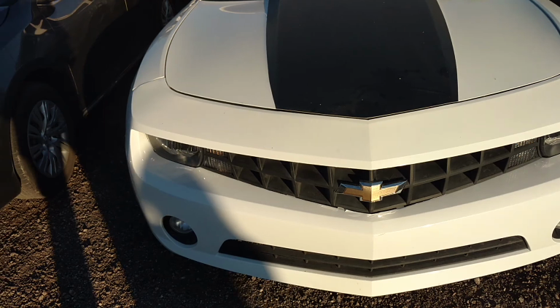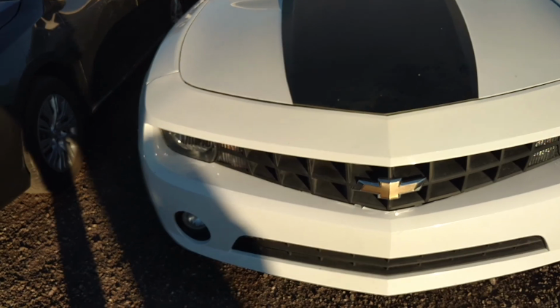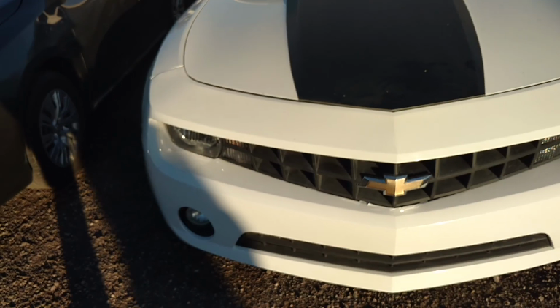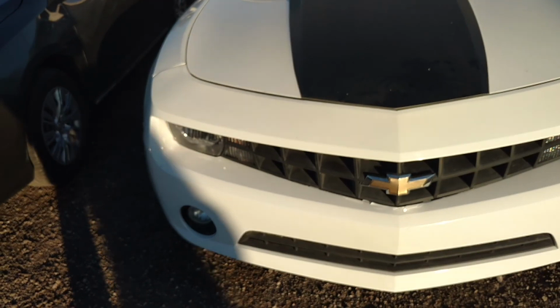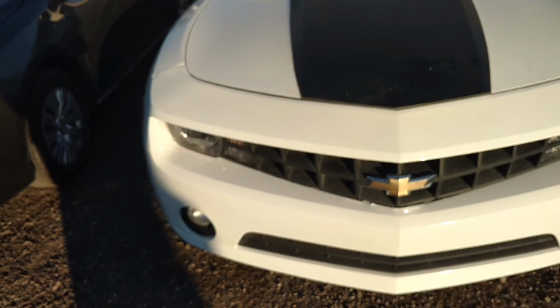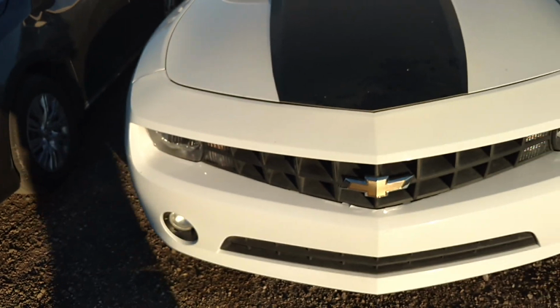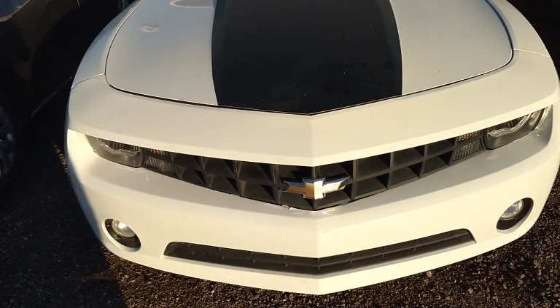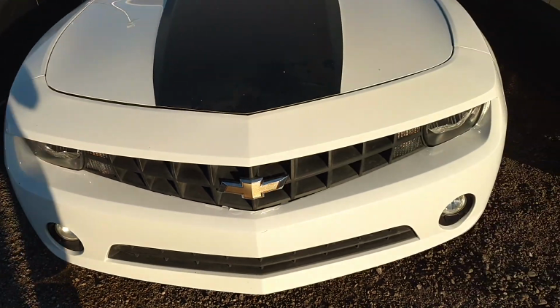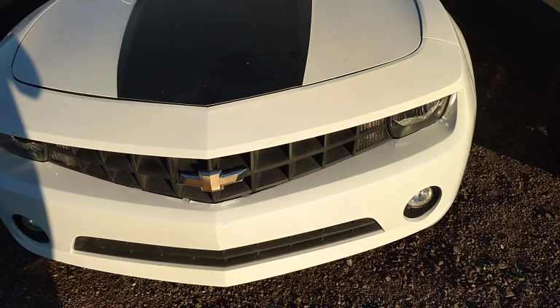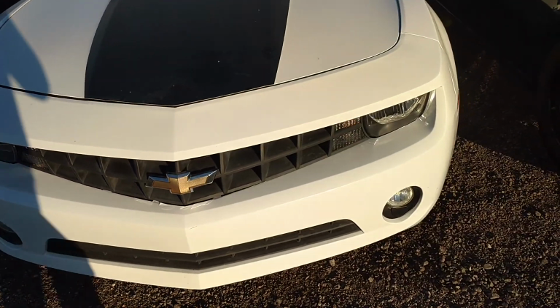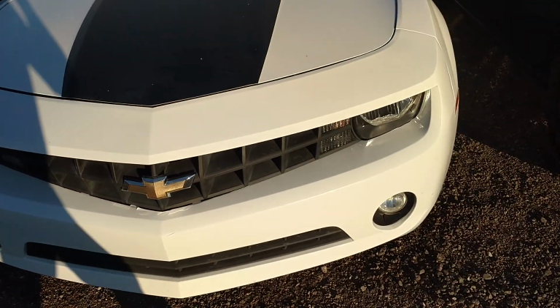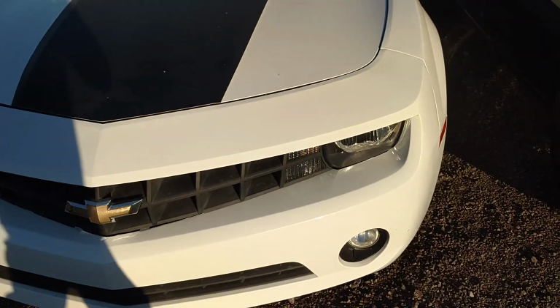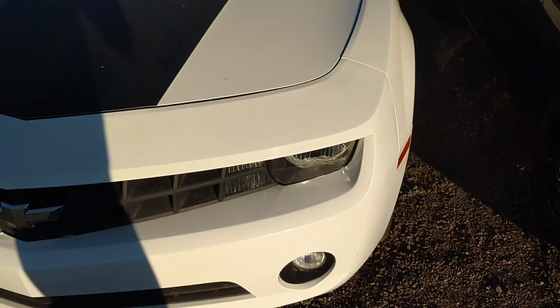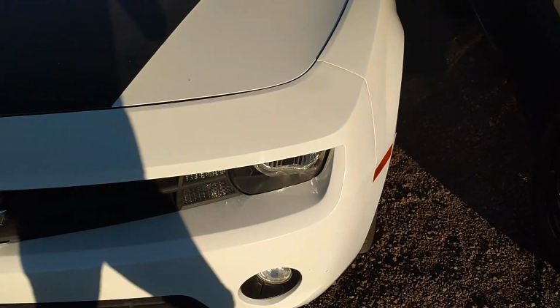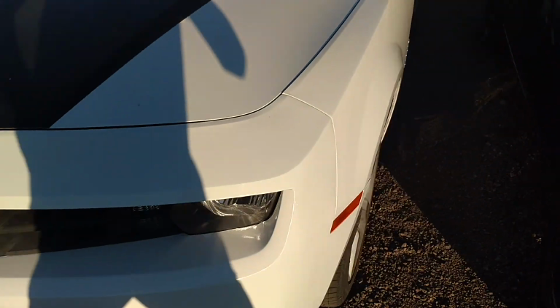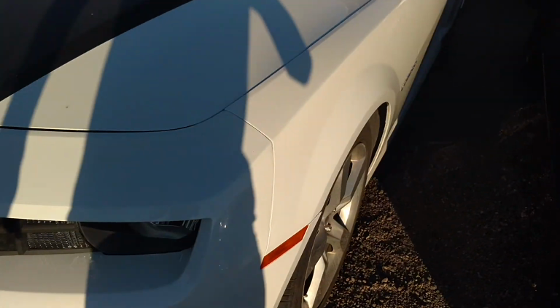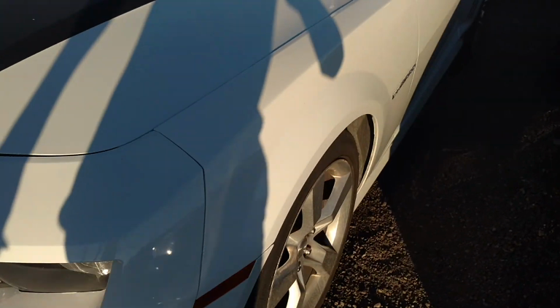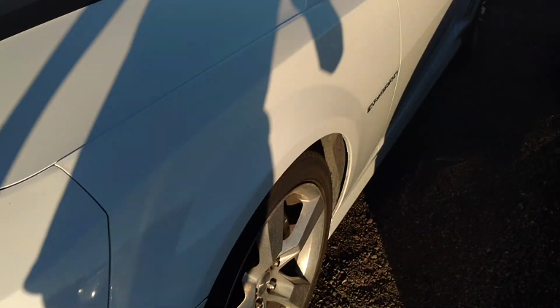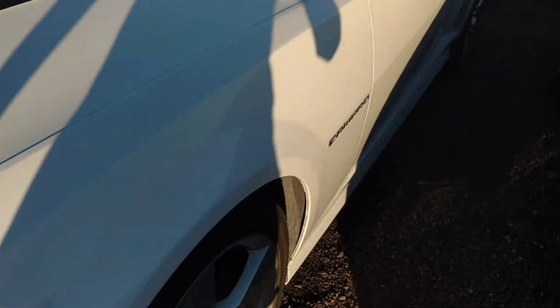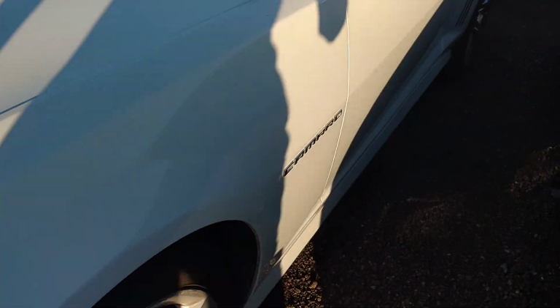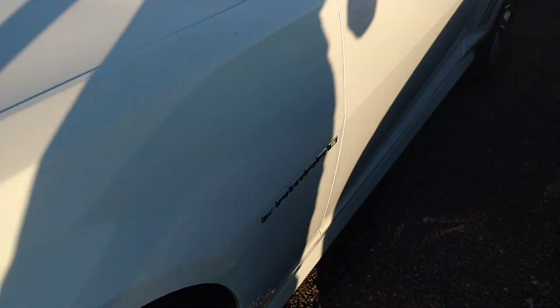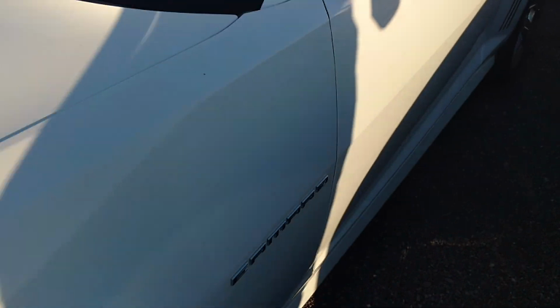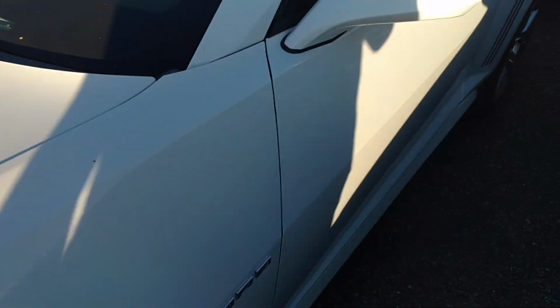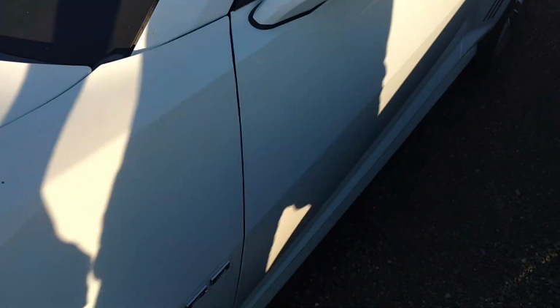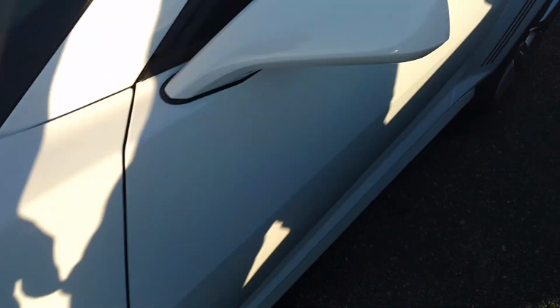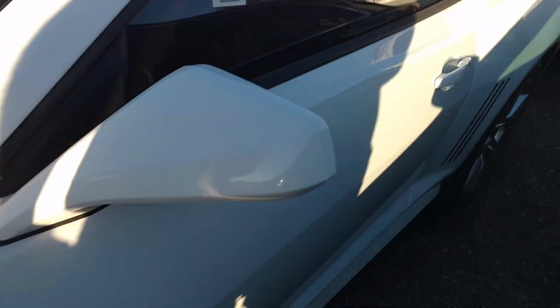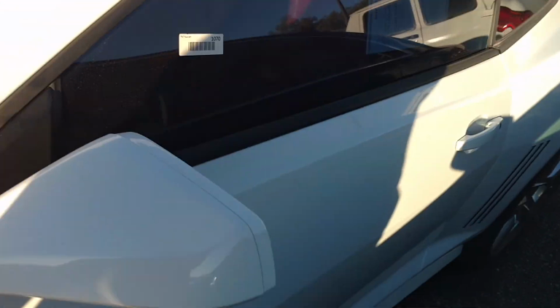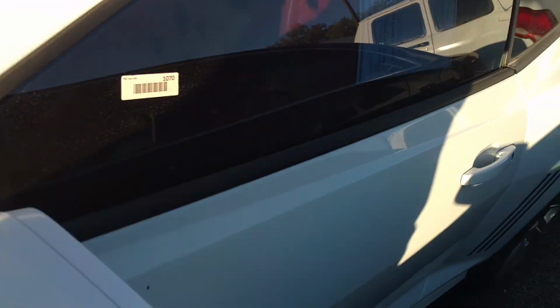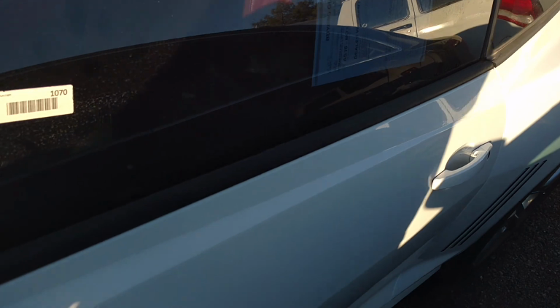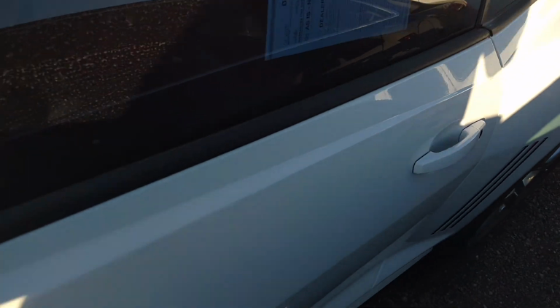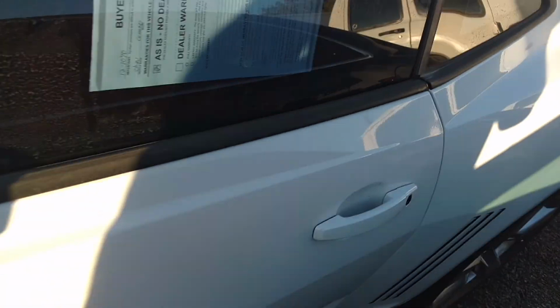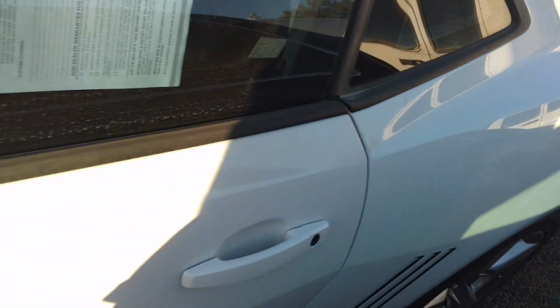This 2010 Chevy Camaro. Finally, the first Camaro I have reviewed.